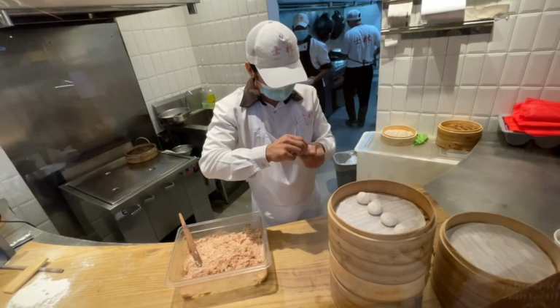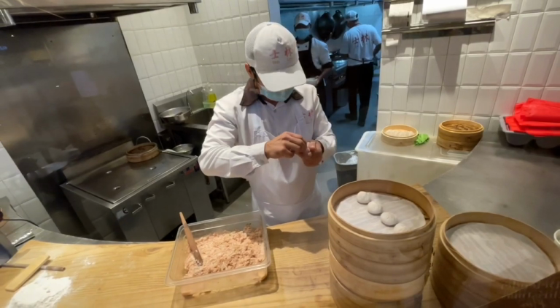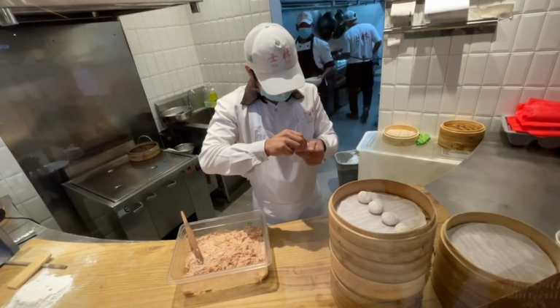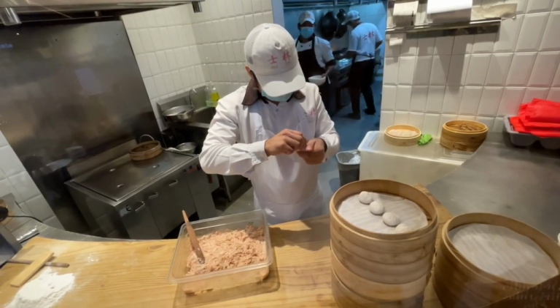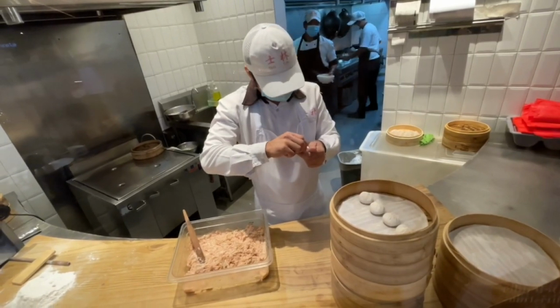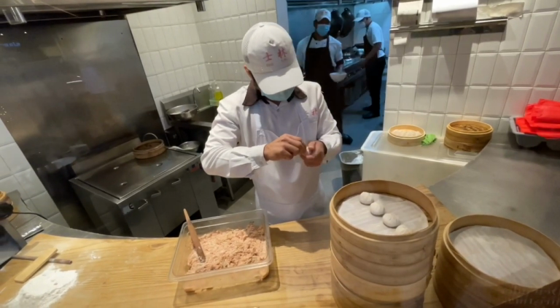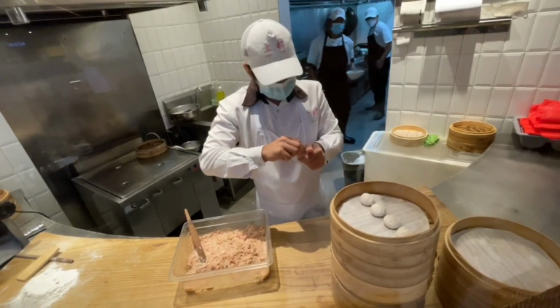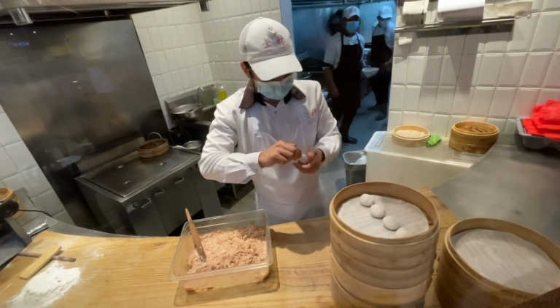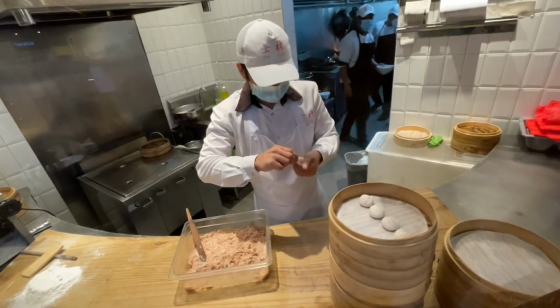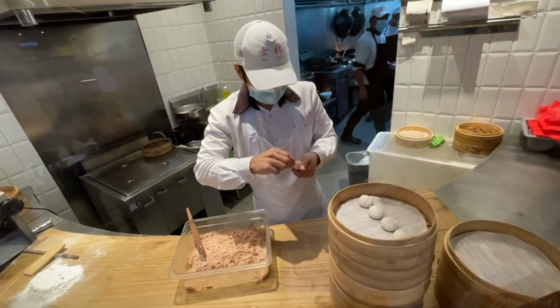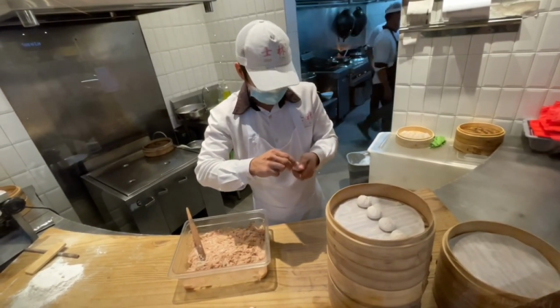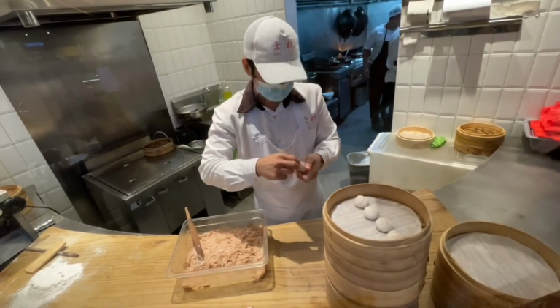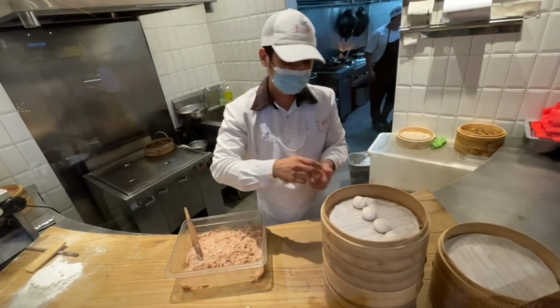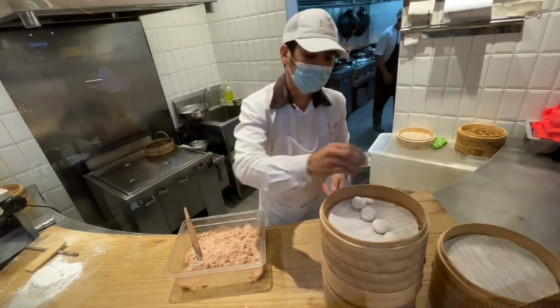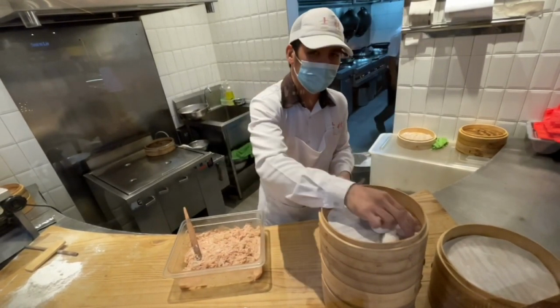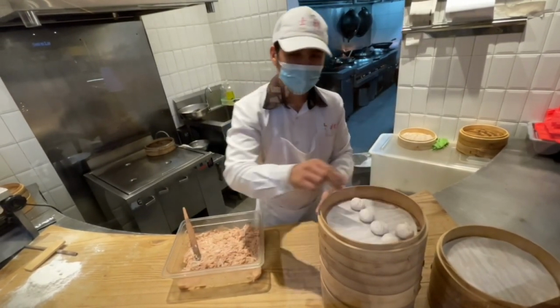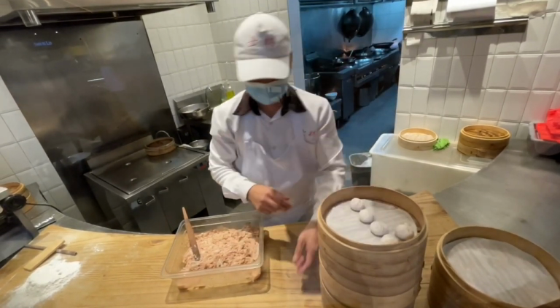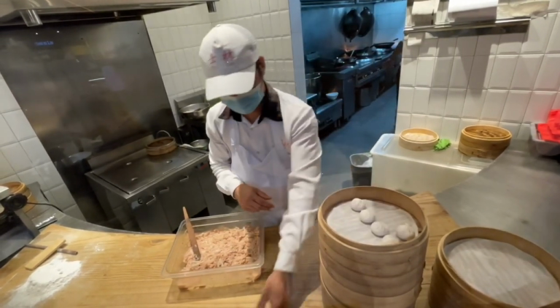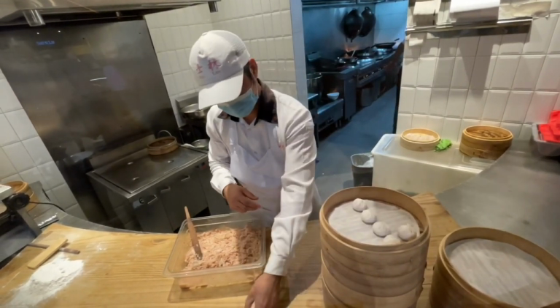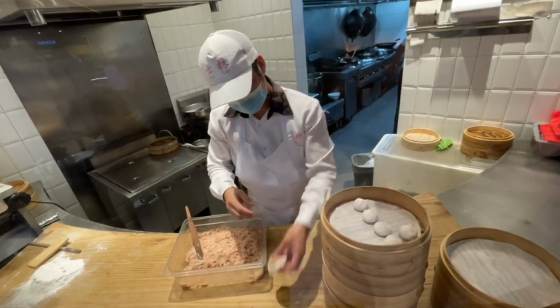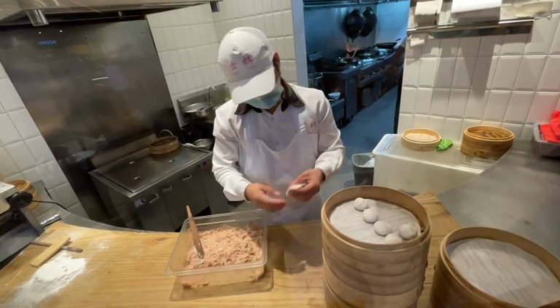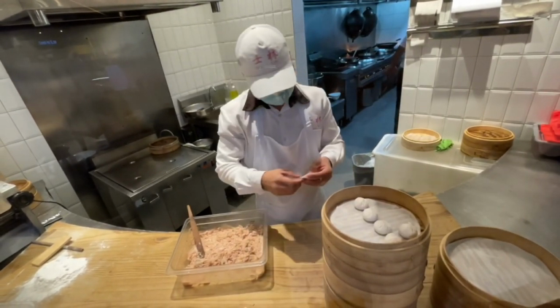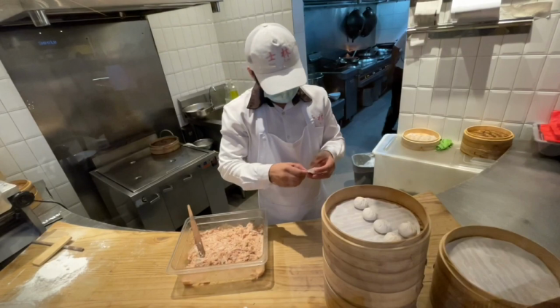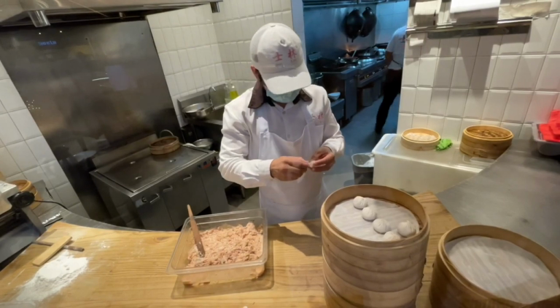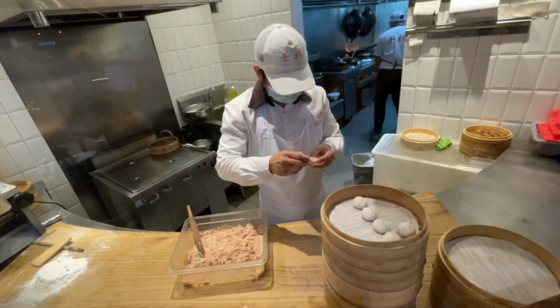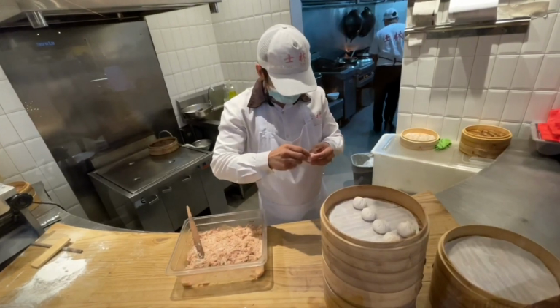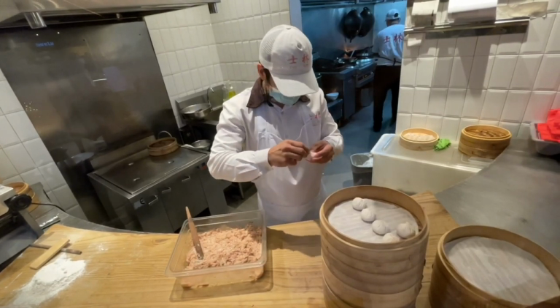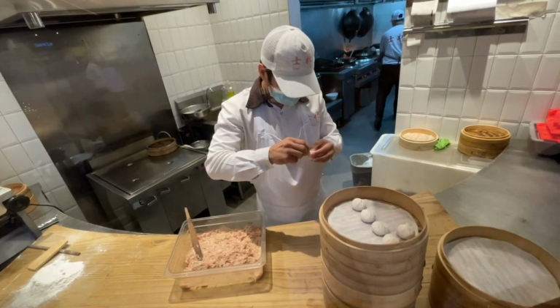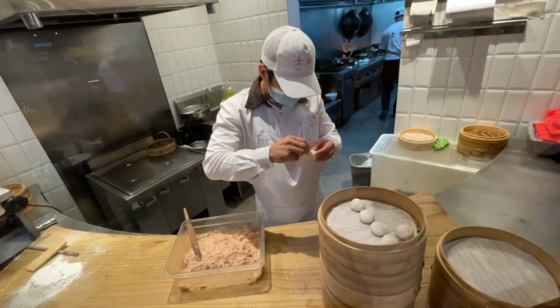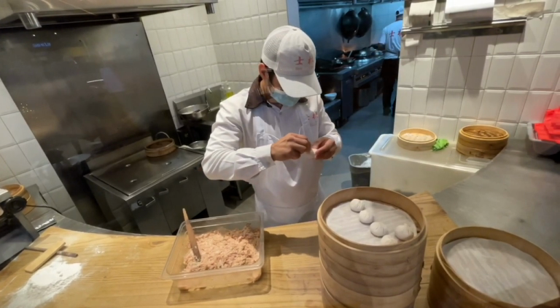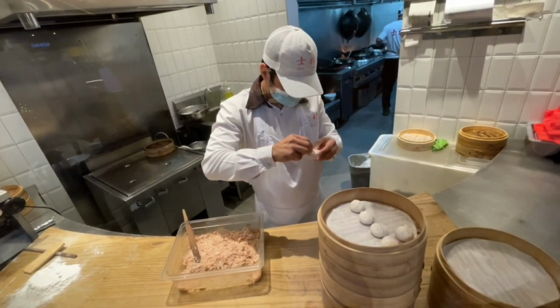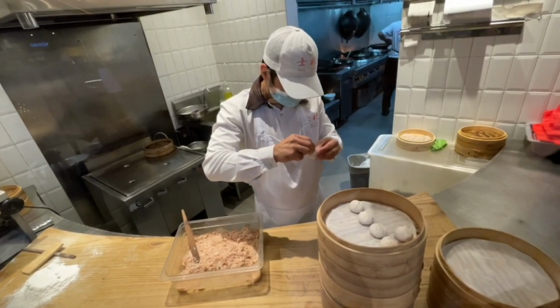The dumplings are made to order, and with the open kitchen setup, you can watch the trained chefs as they put together your order.